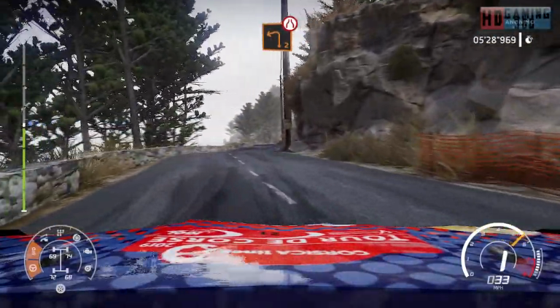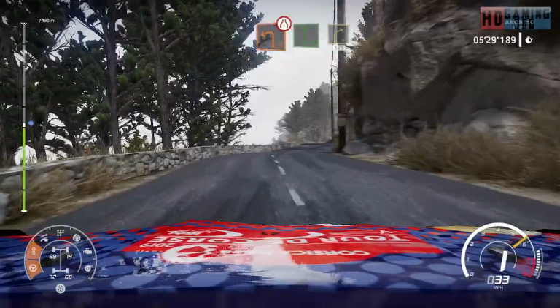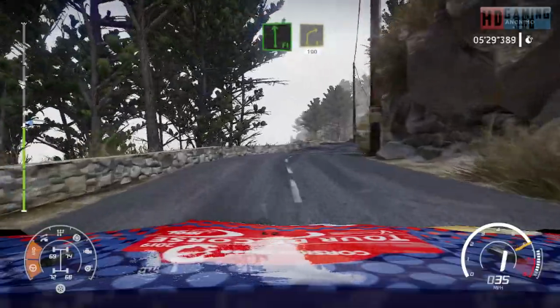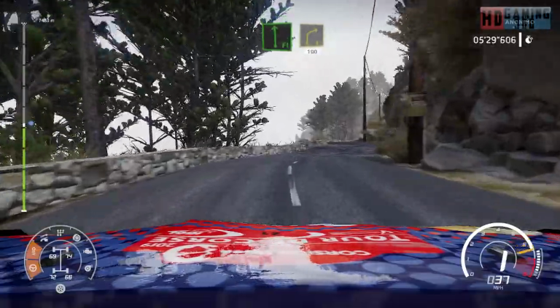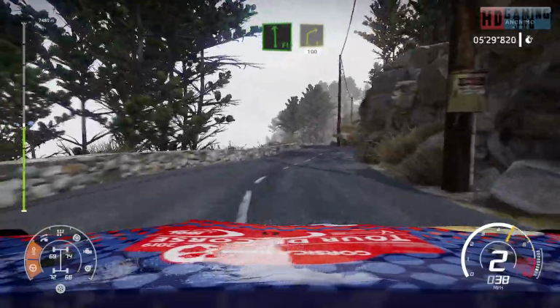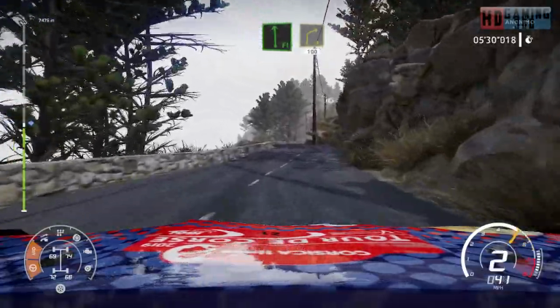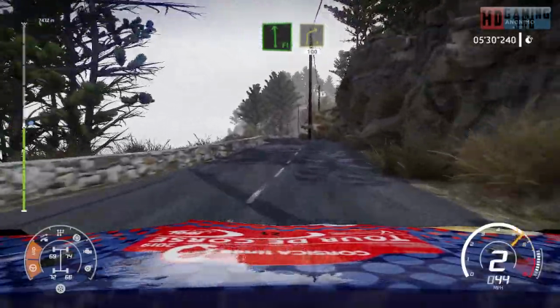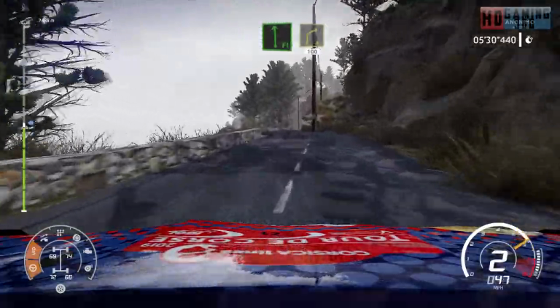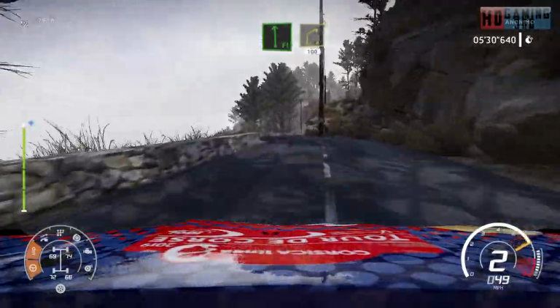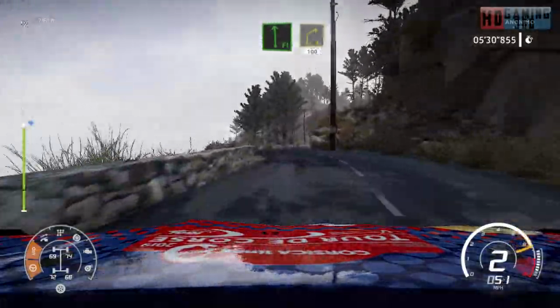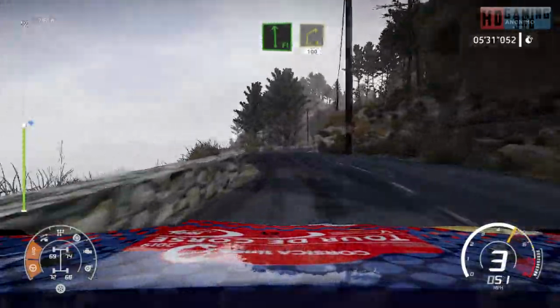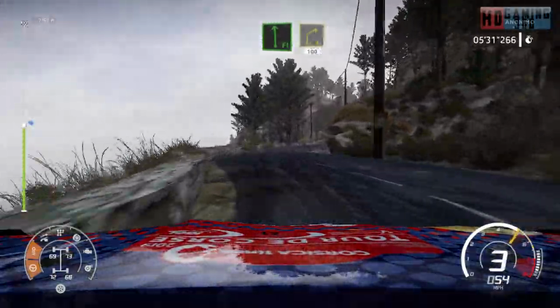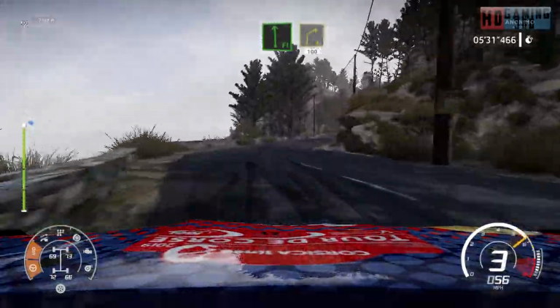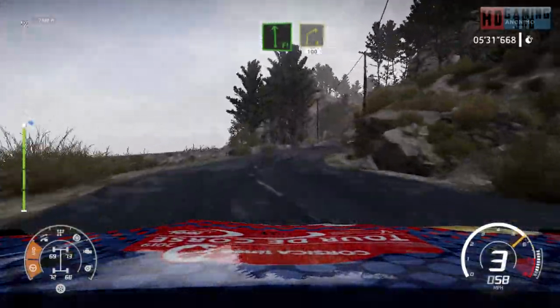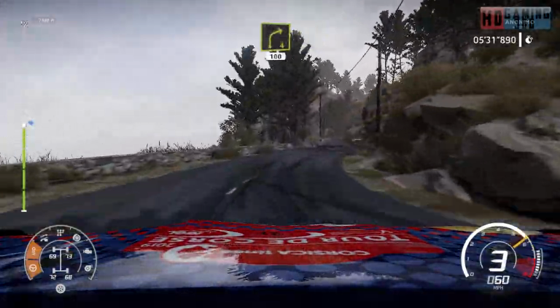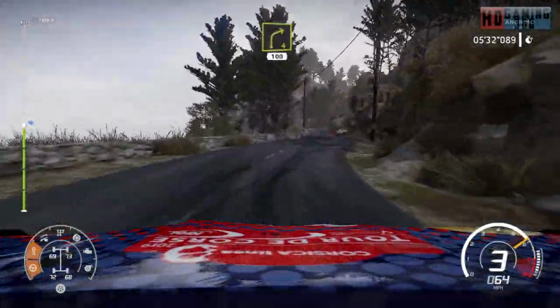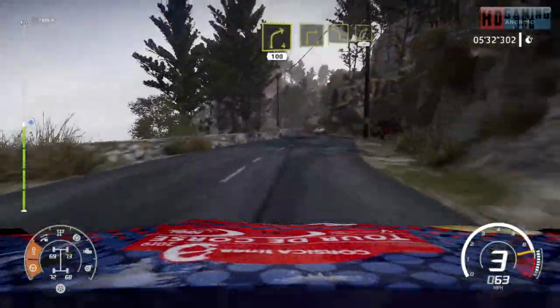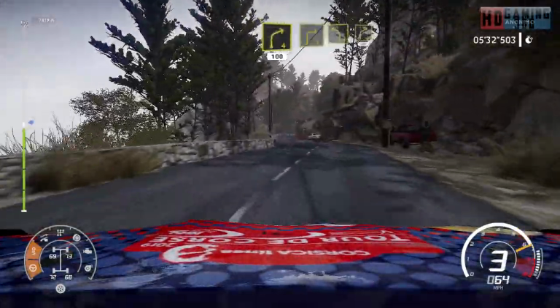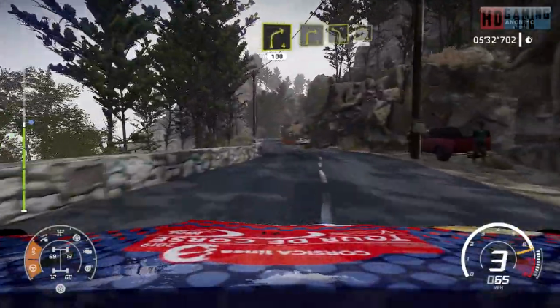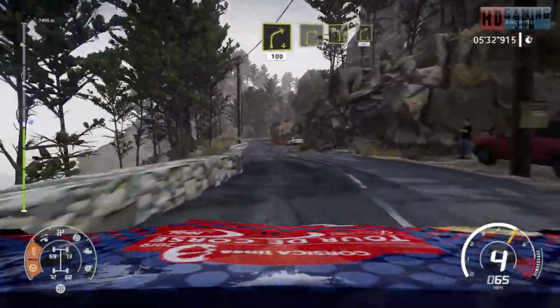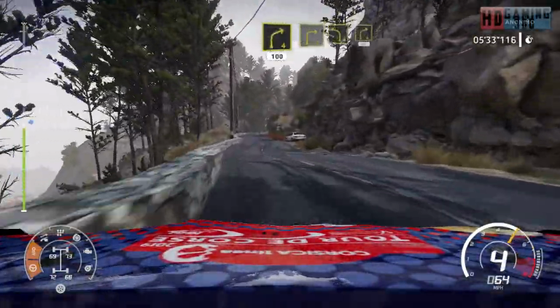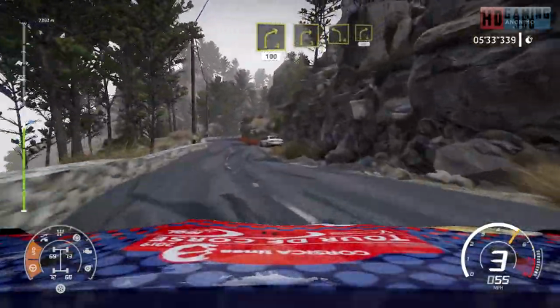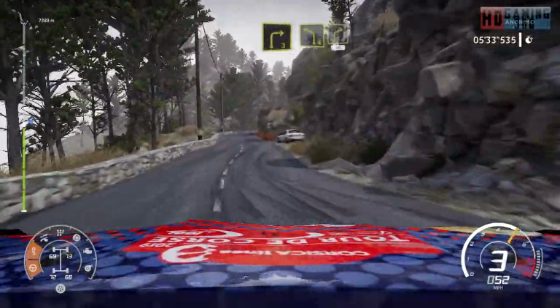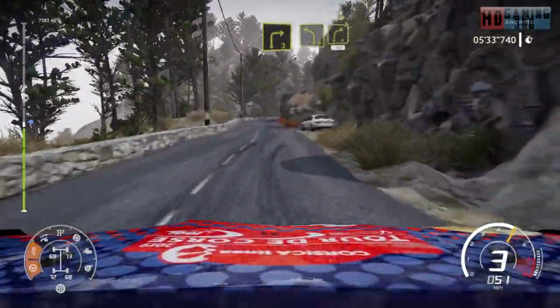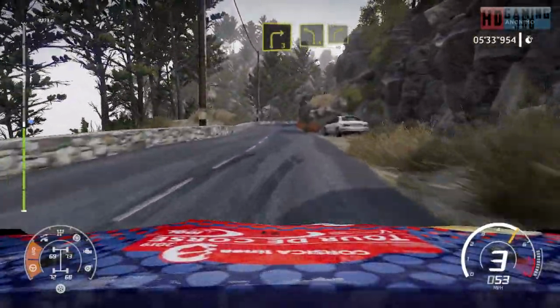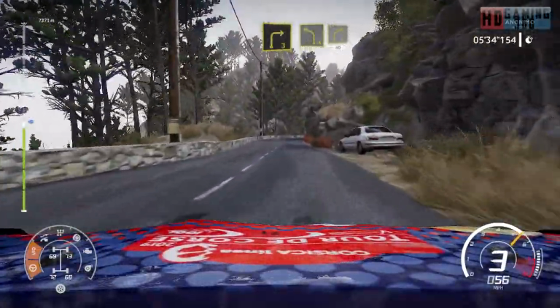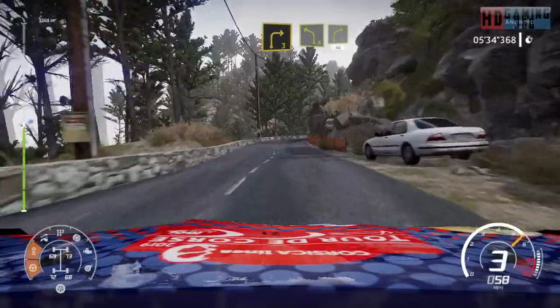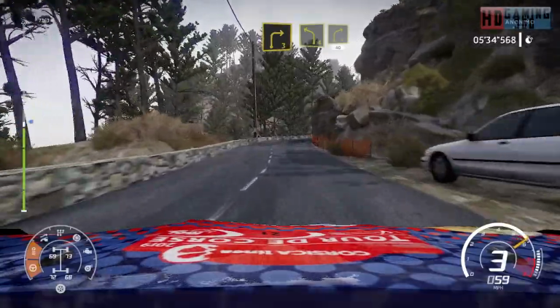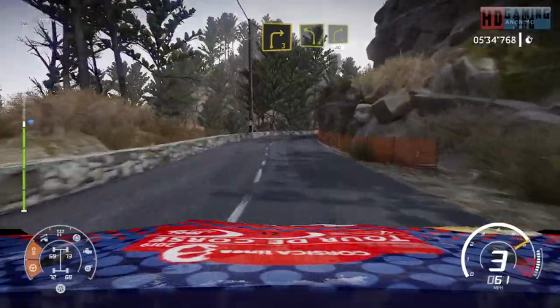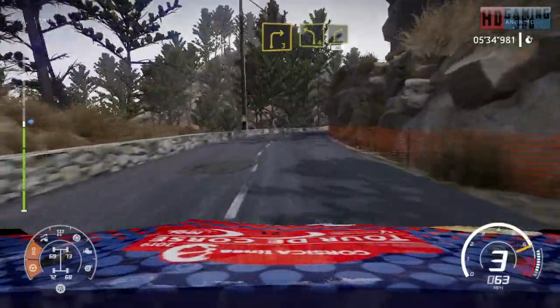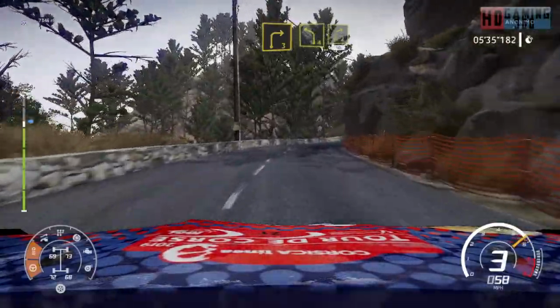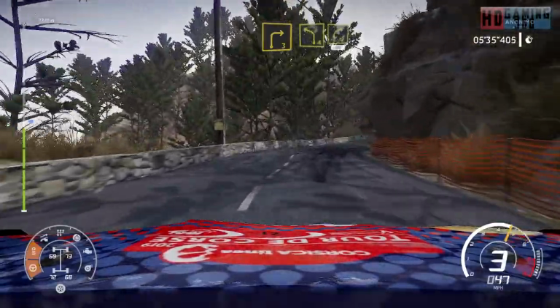And flat left, short, into right 4, short, 100. Right 3, short, into left 4, into right 4, short, 40.